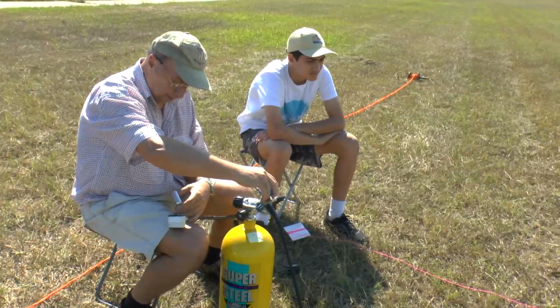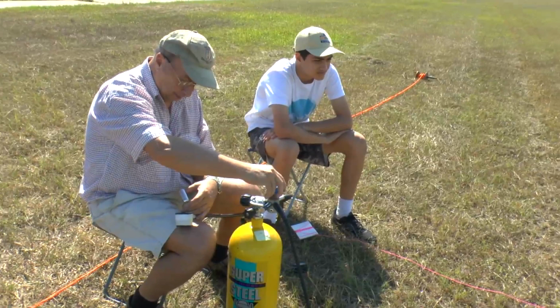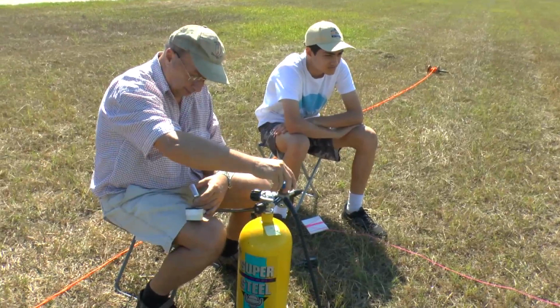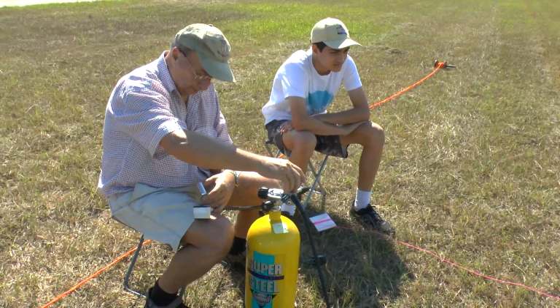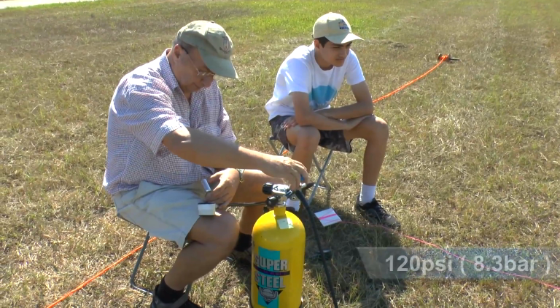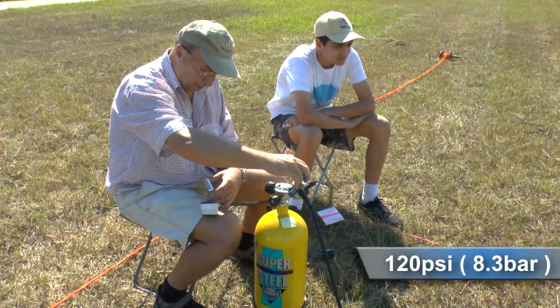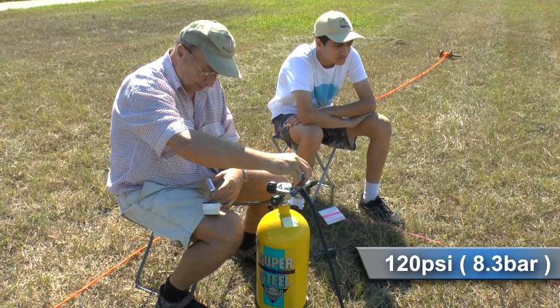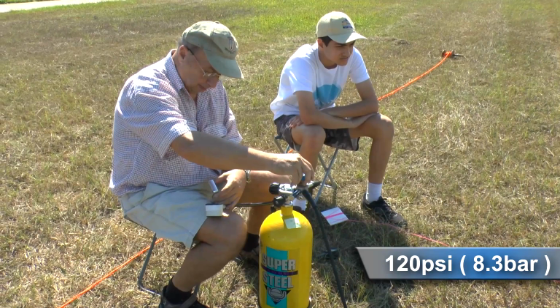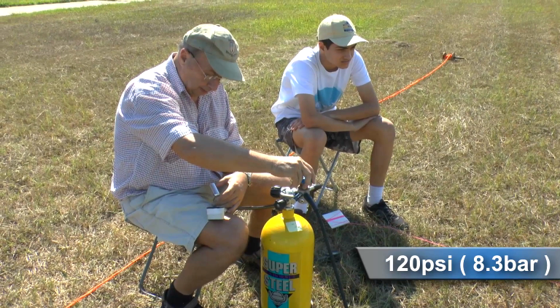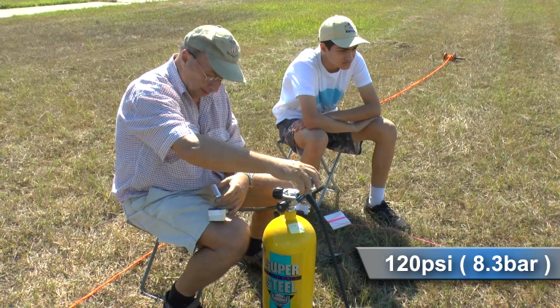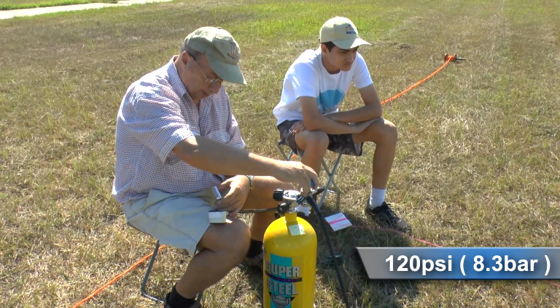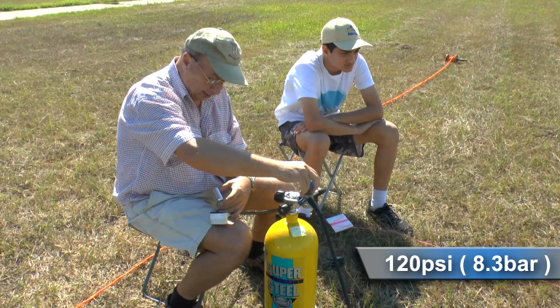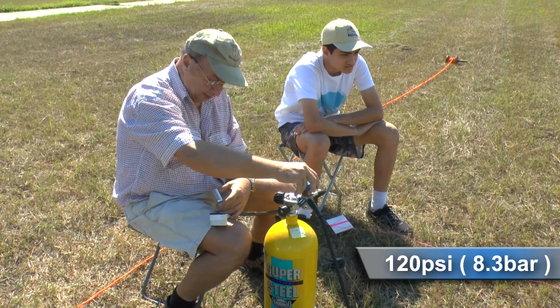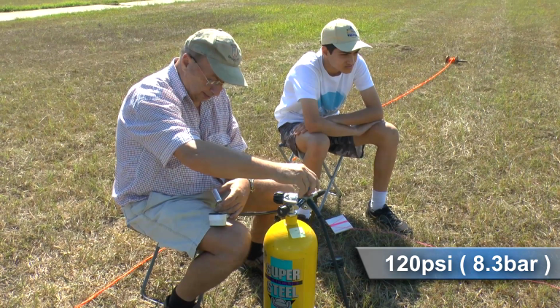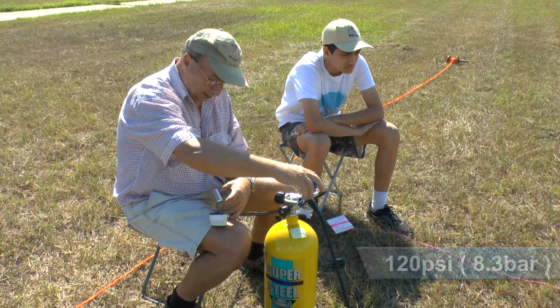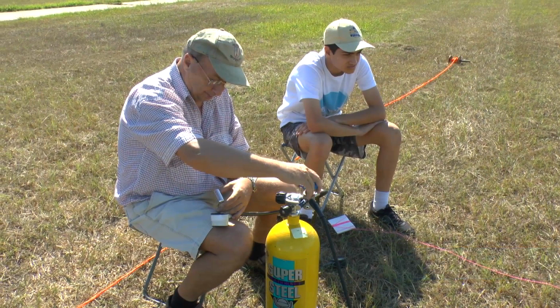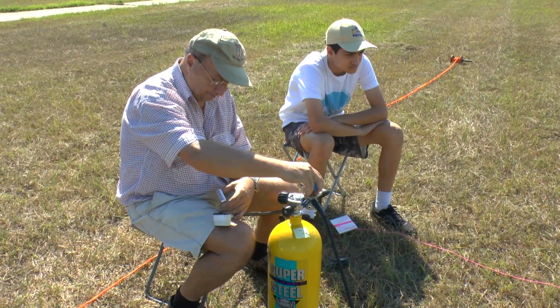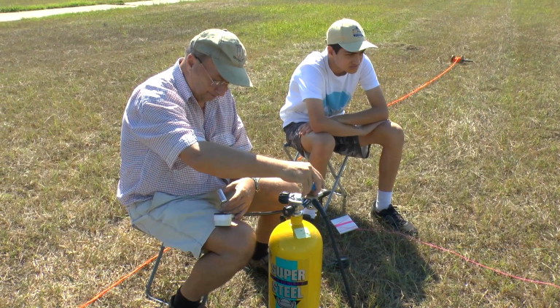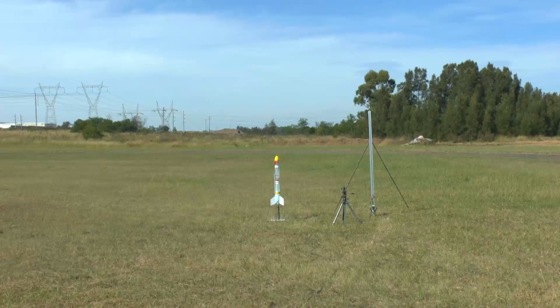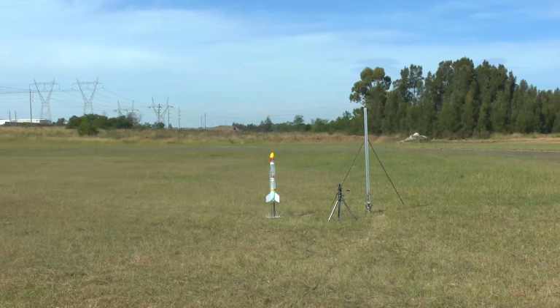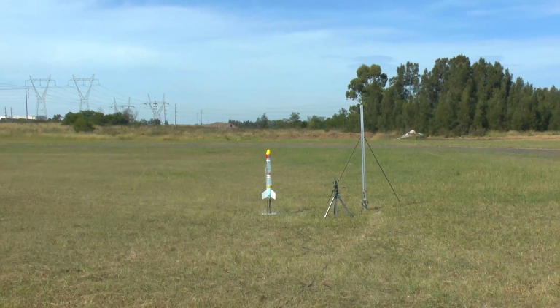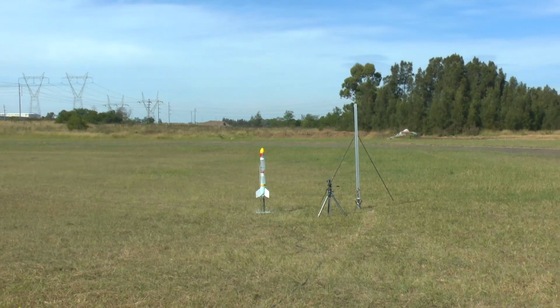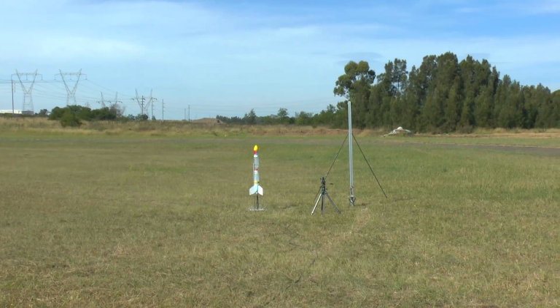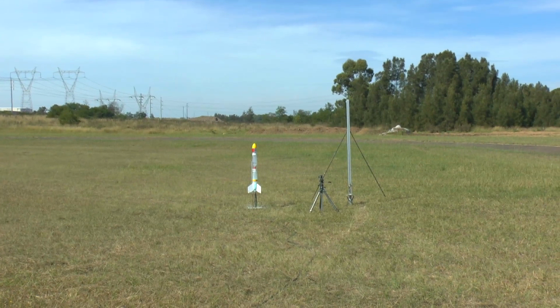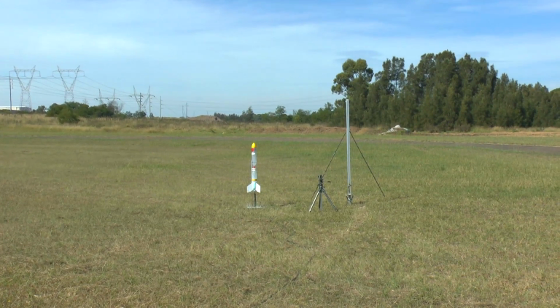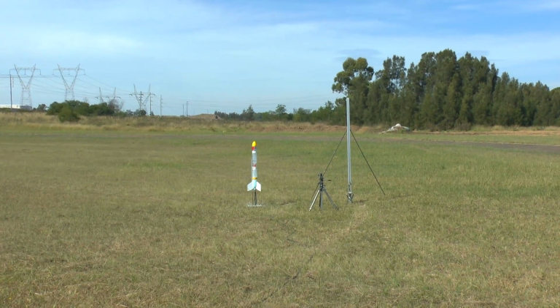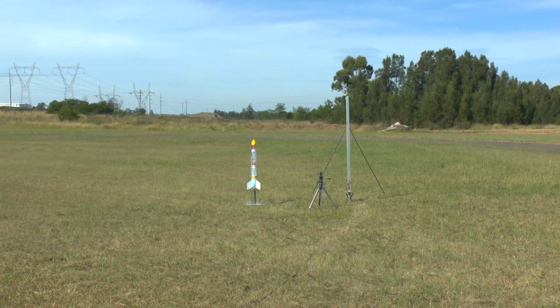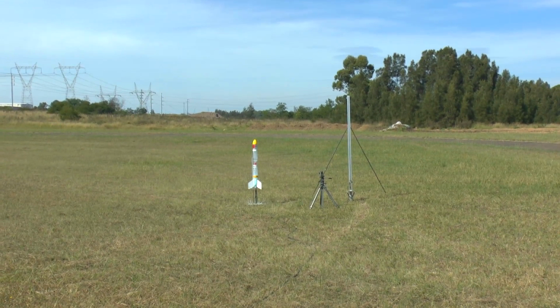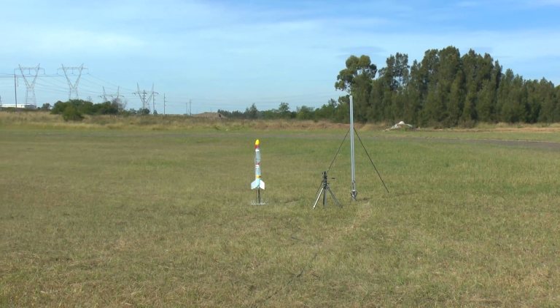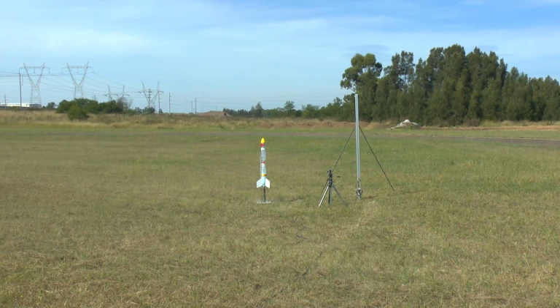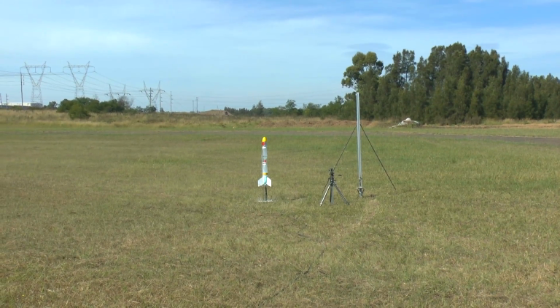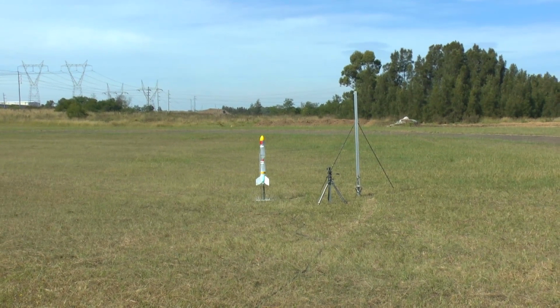Here we go again at 120 psi. Three, two, one, go!